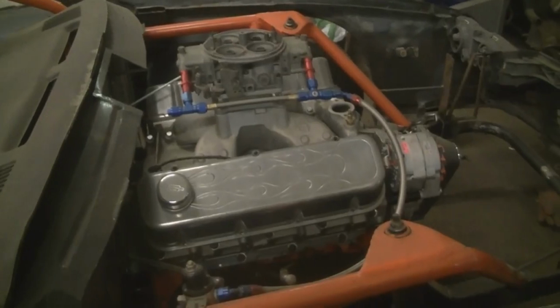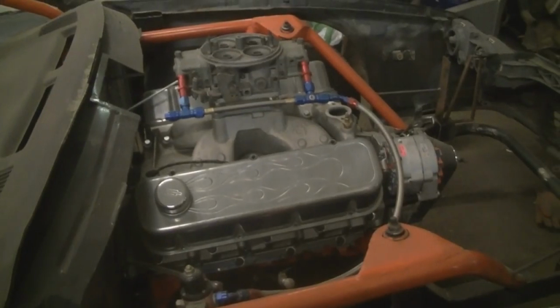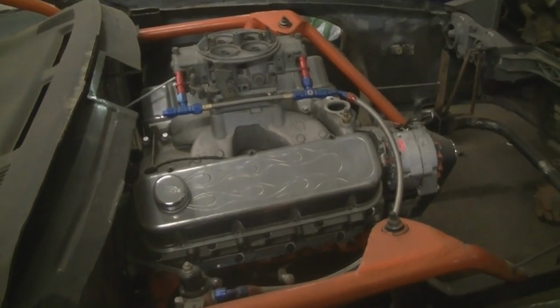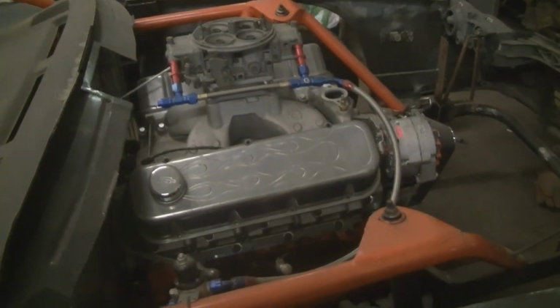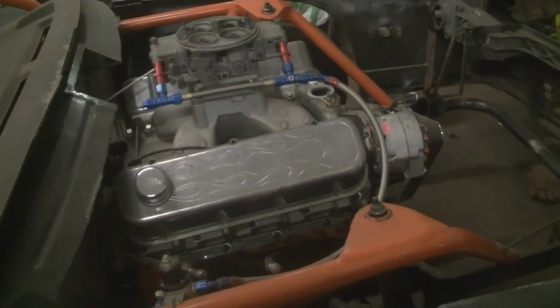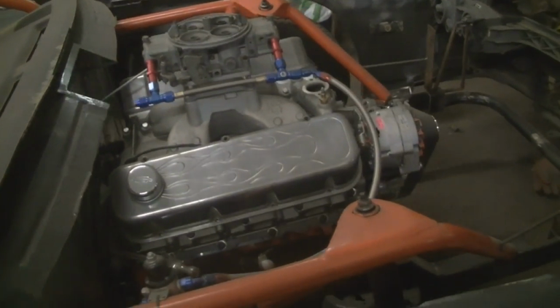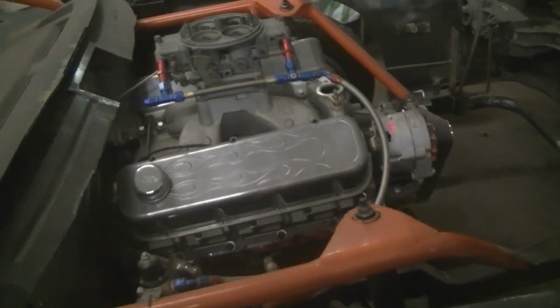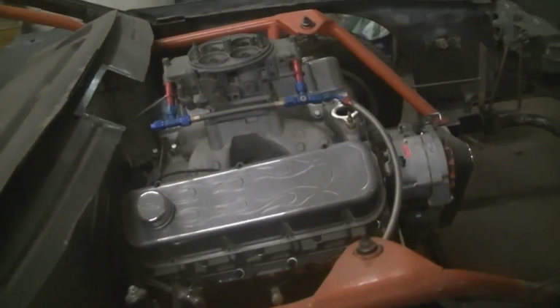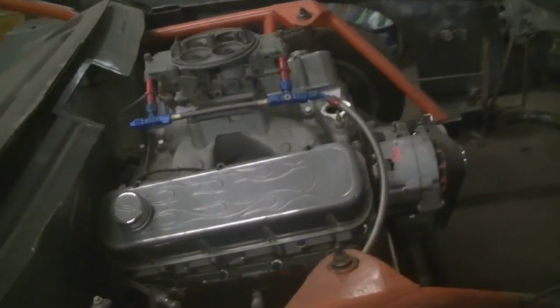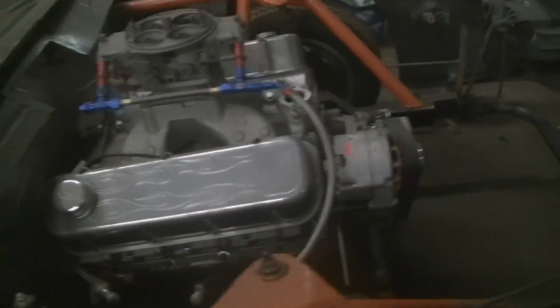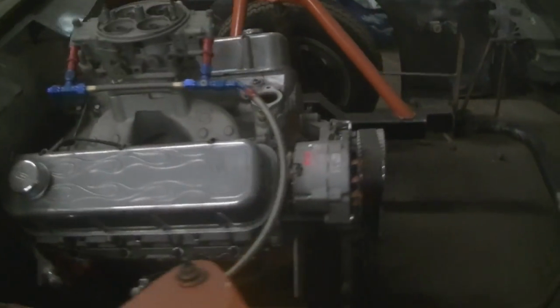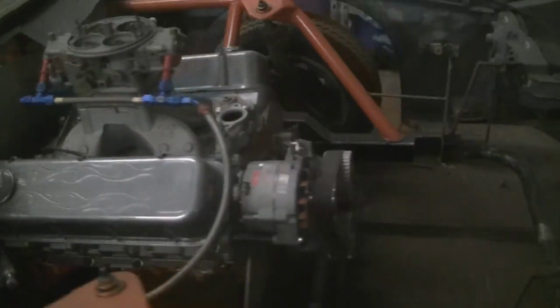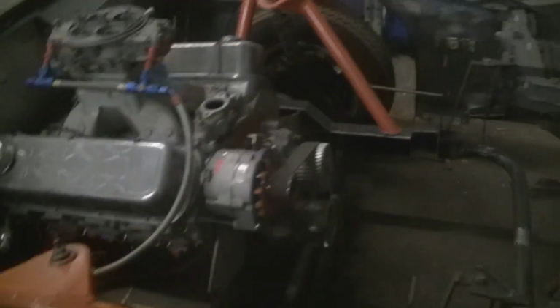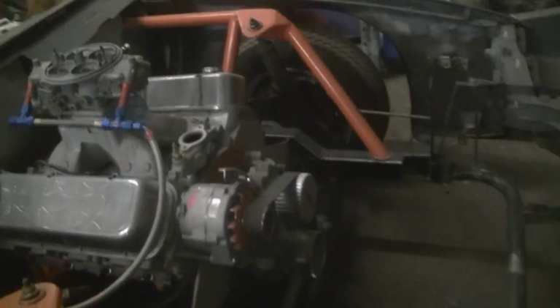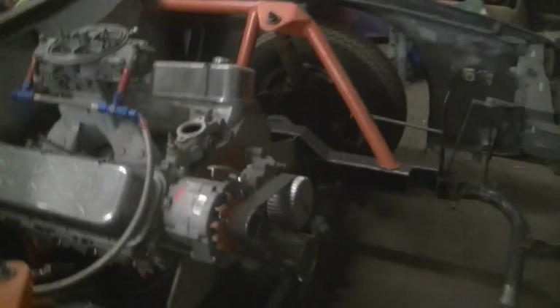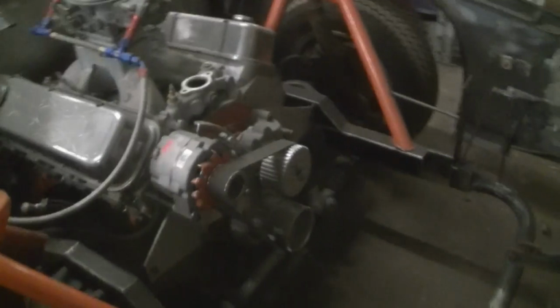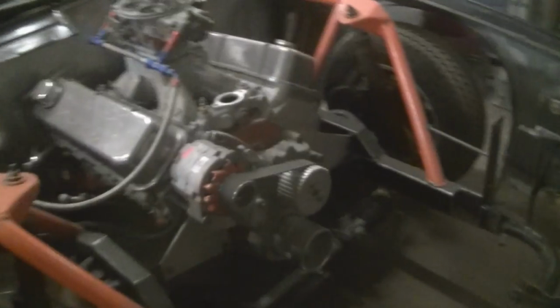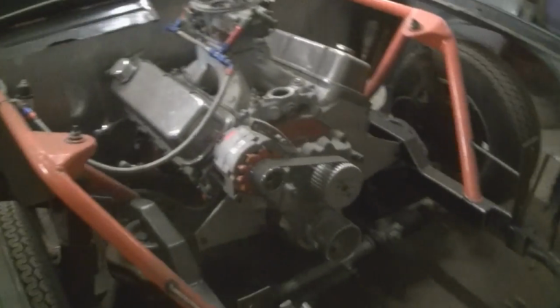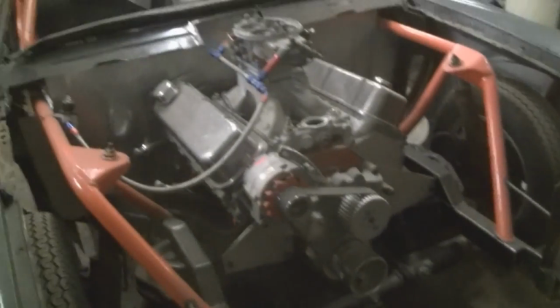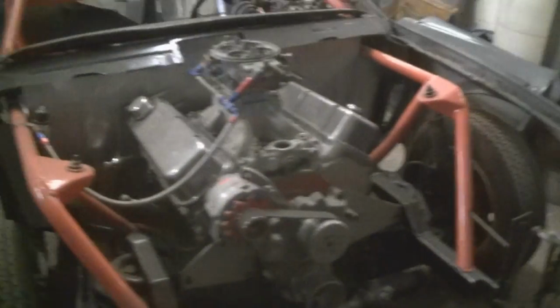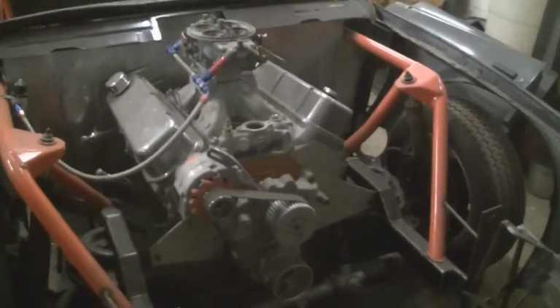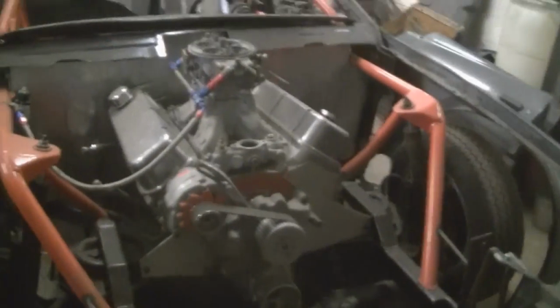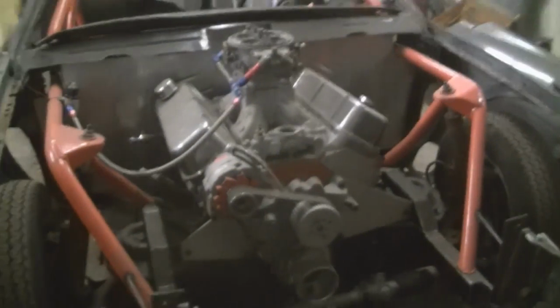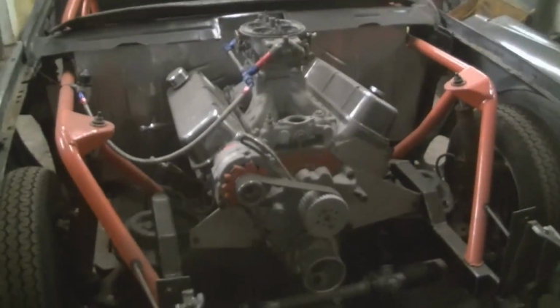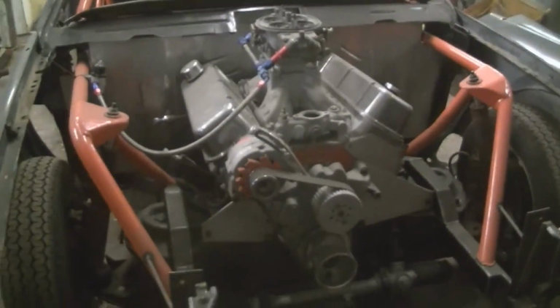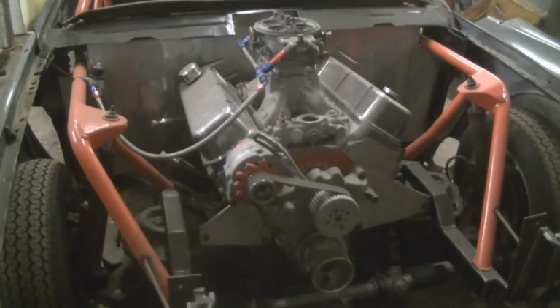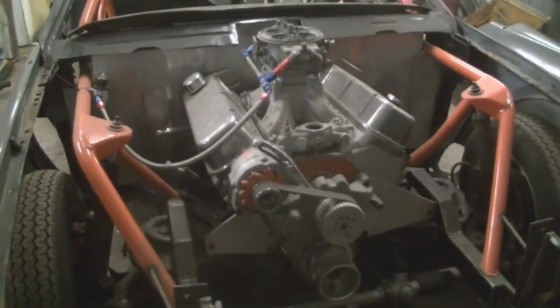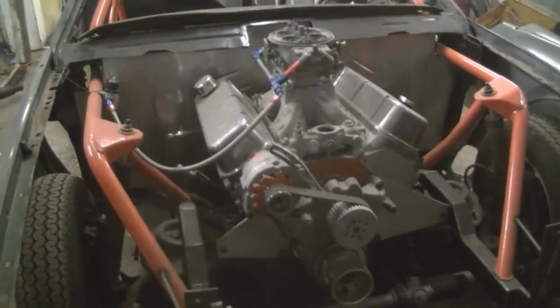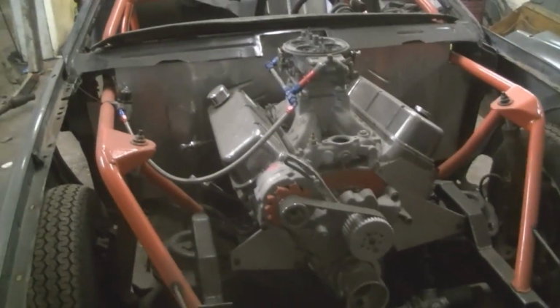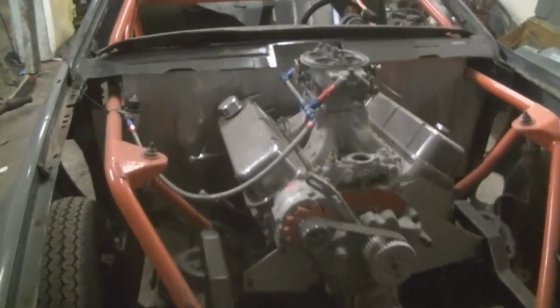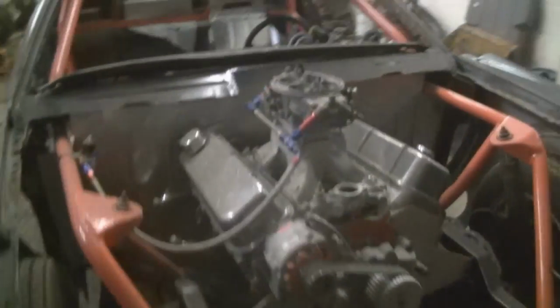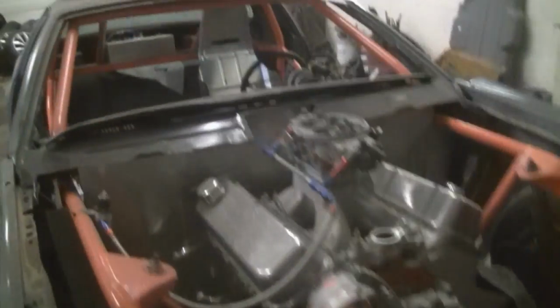Man, I get a boner looking at this thing all the time. Can't wait until it makes noise. It's going to be so sweet.